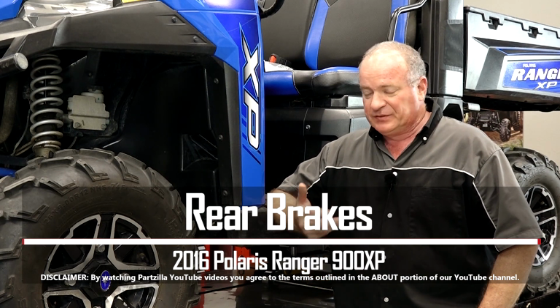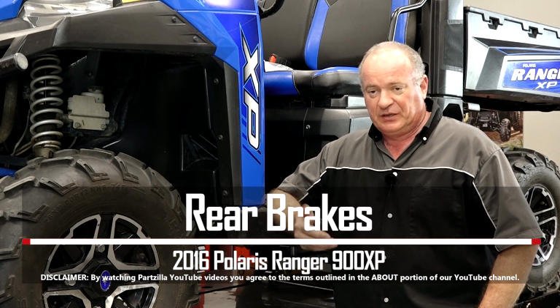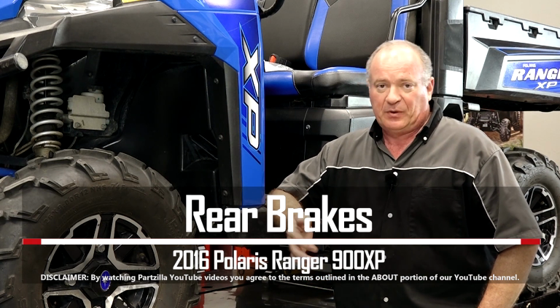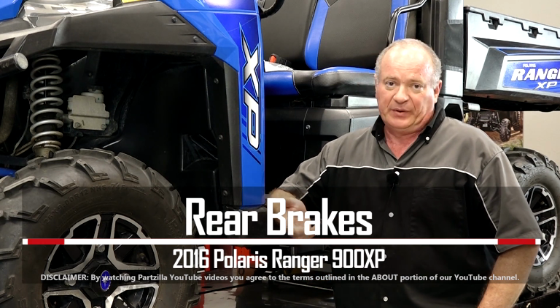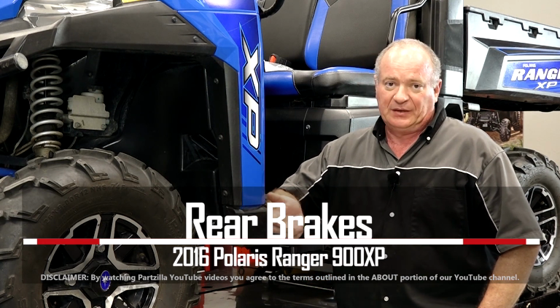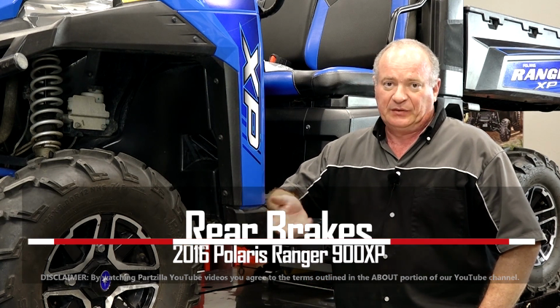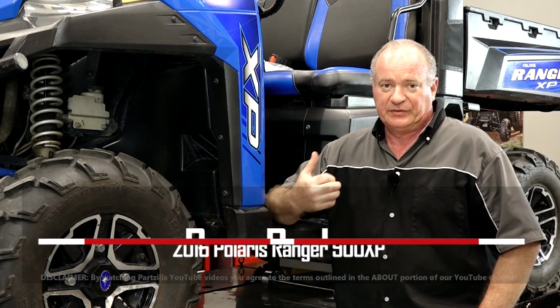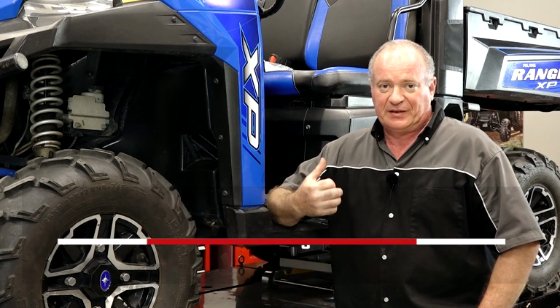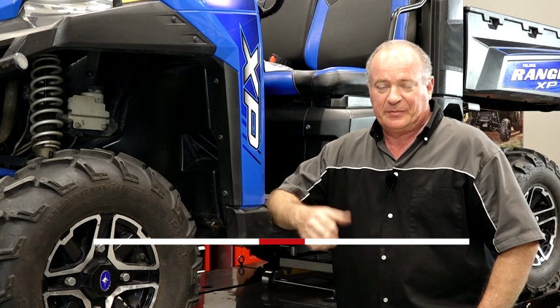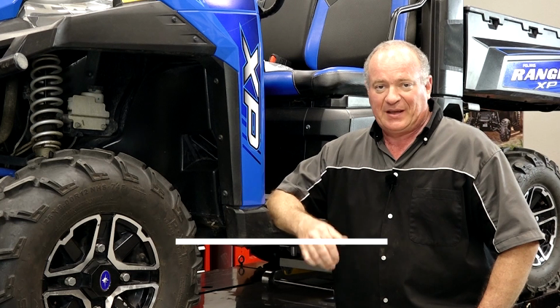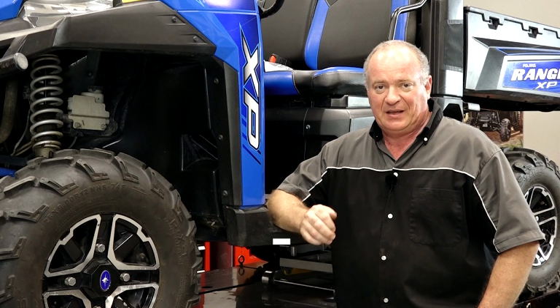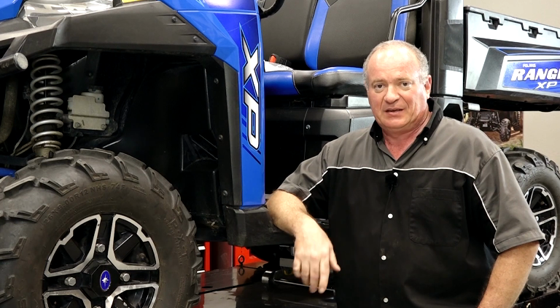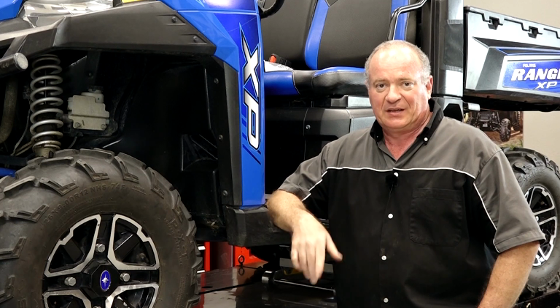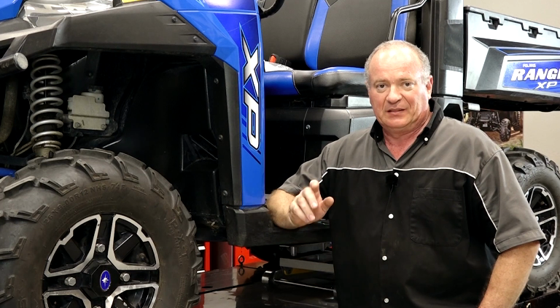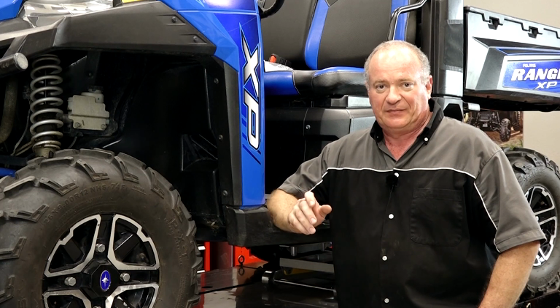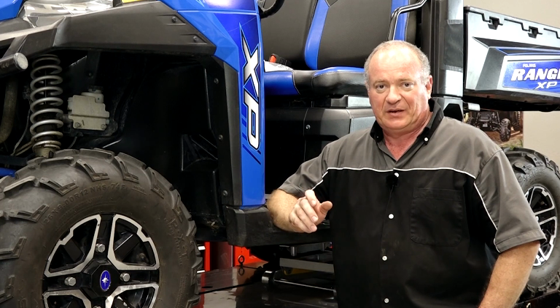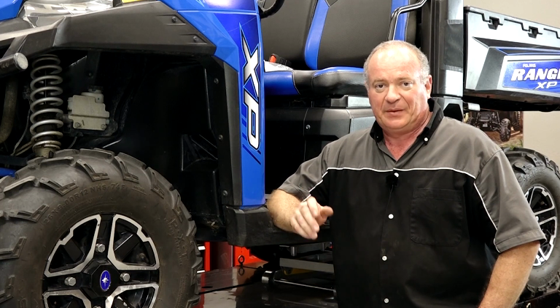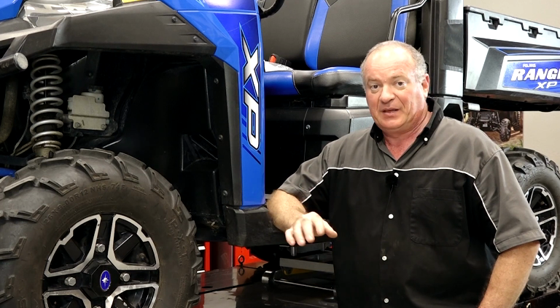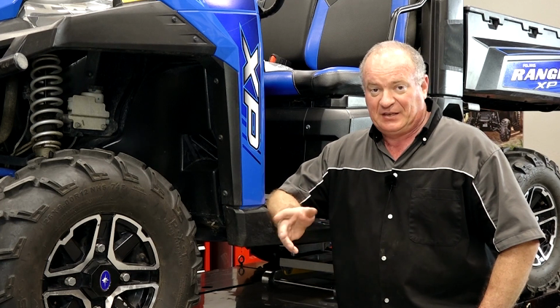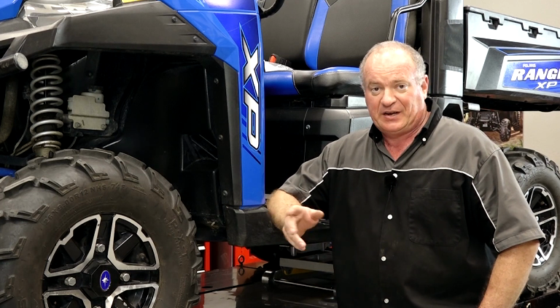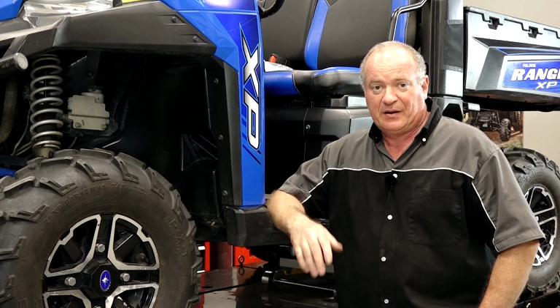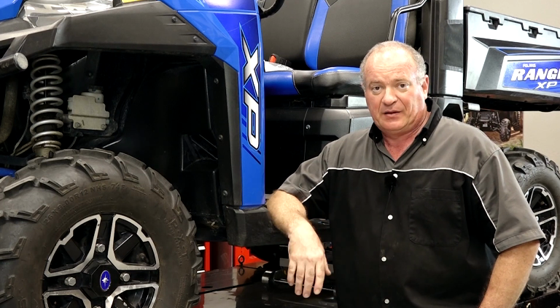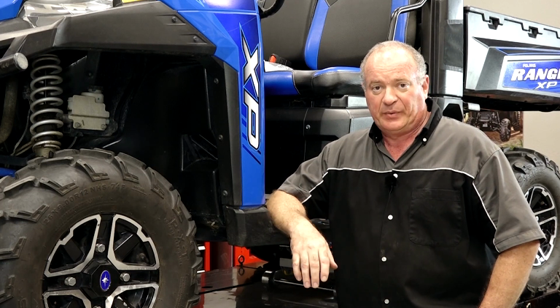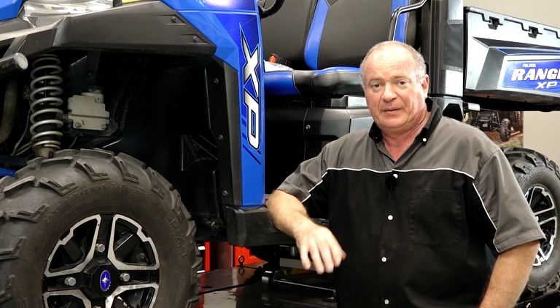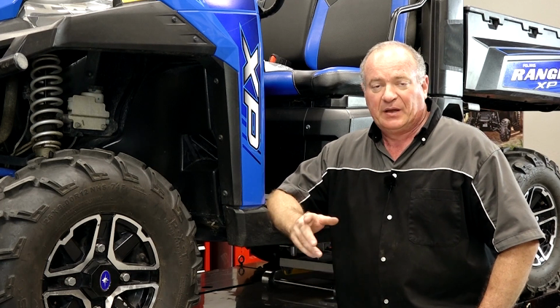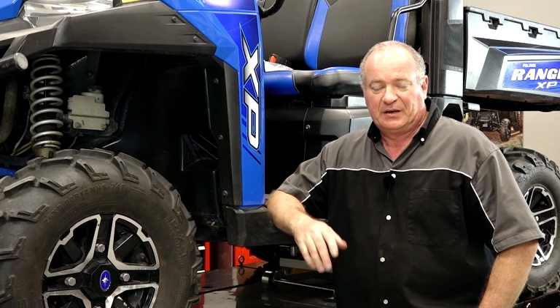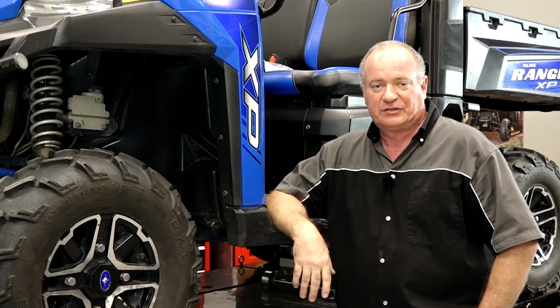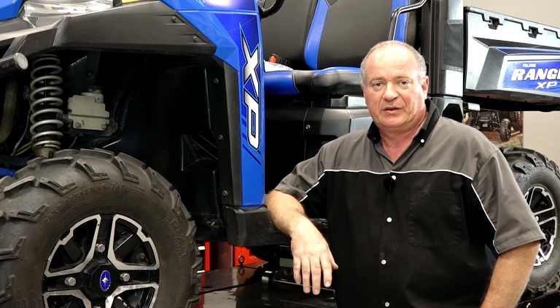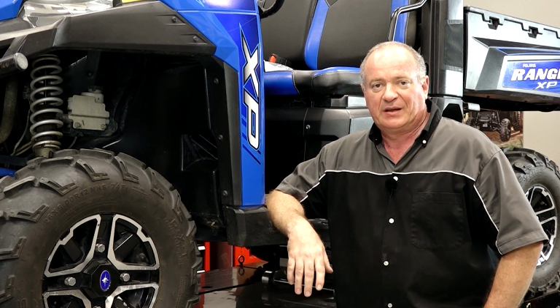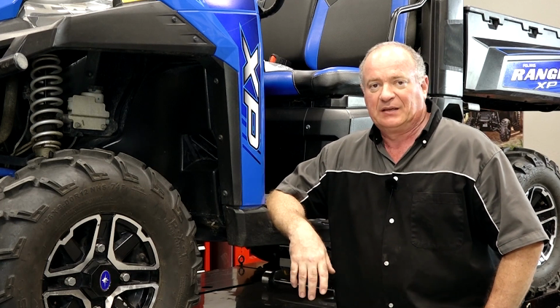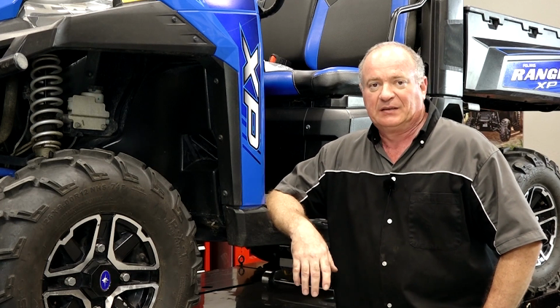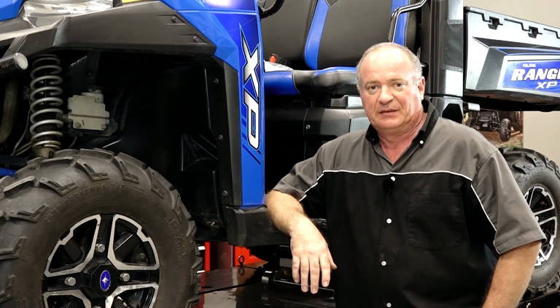All we need to do is head to the back end, get it lifted up, get that tire out of the way, and I'll show you how to get it done.